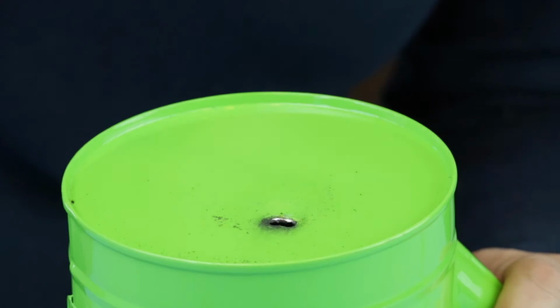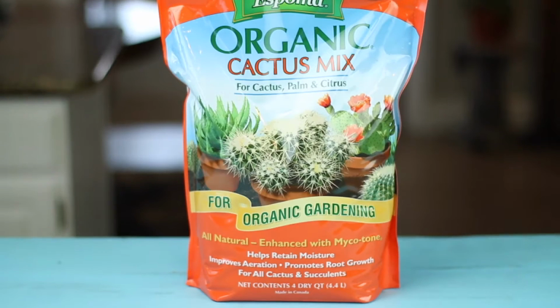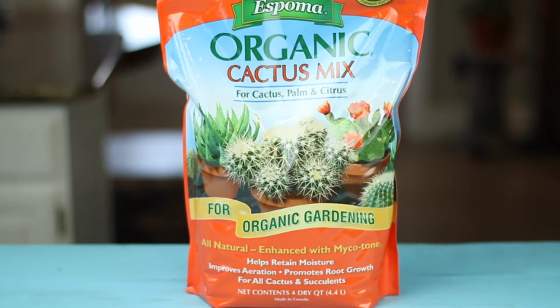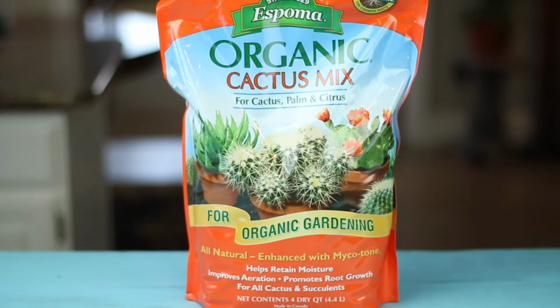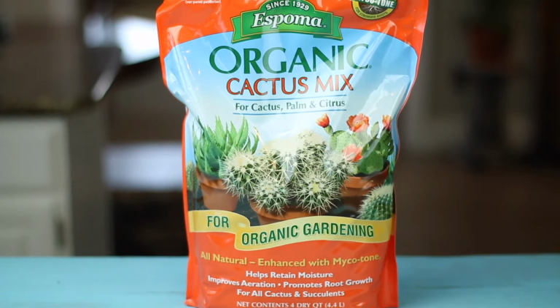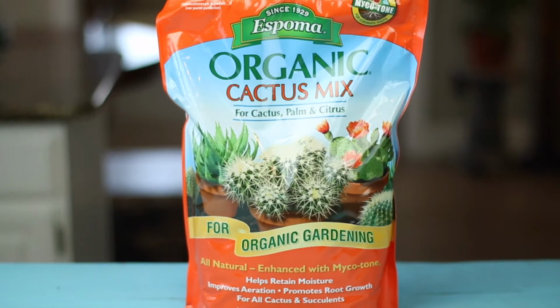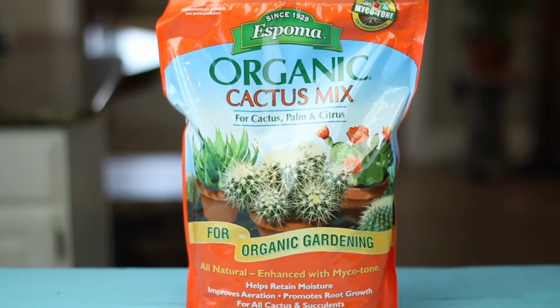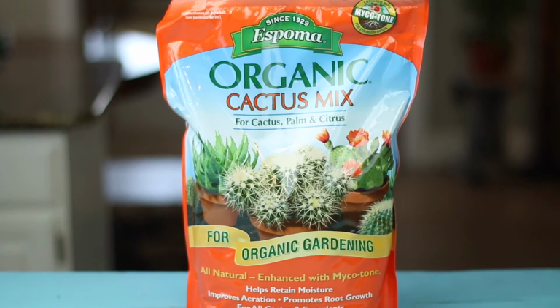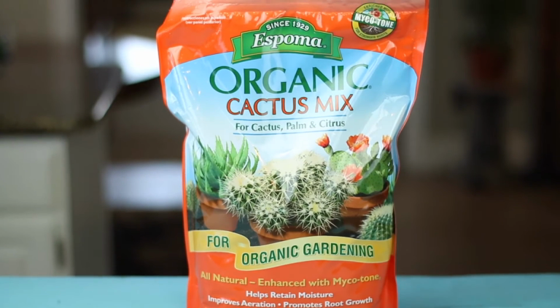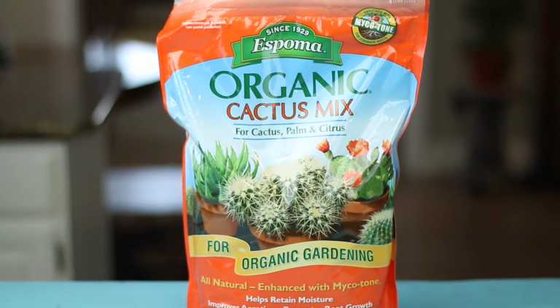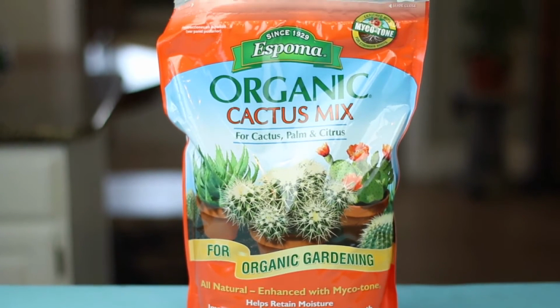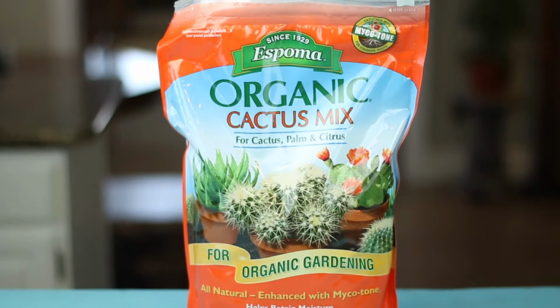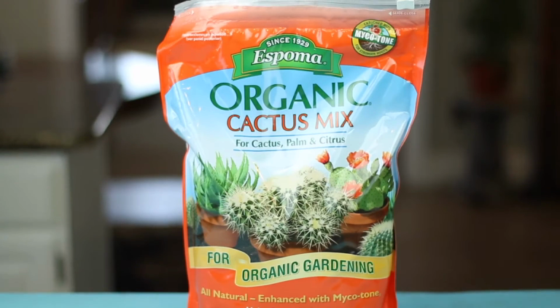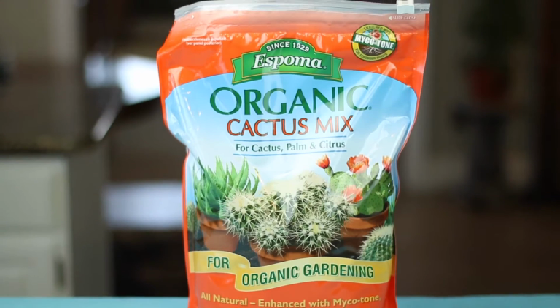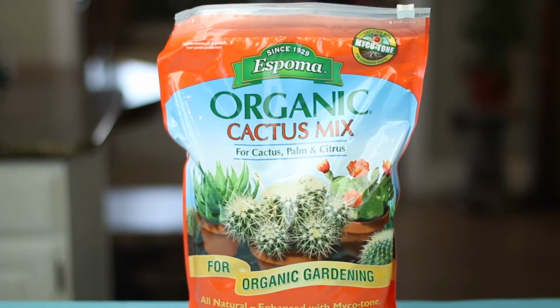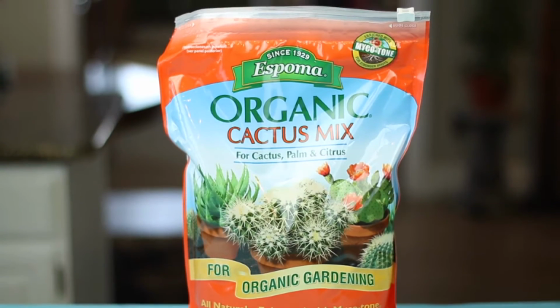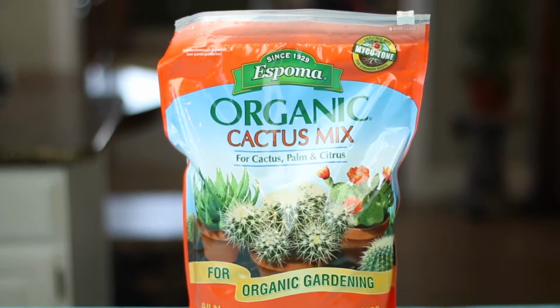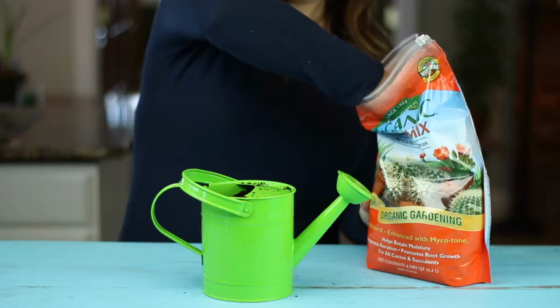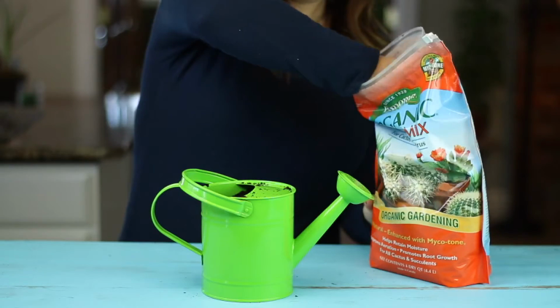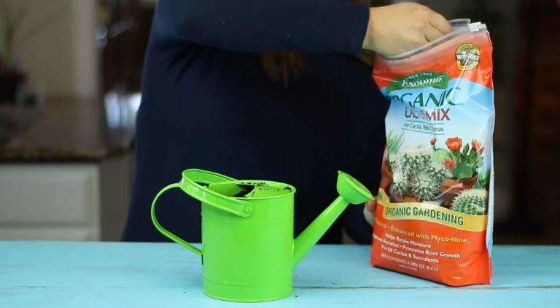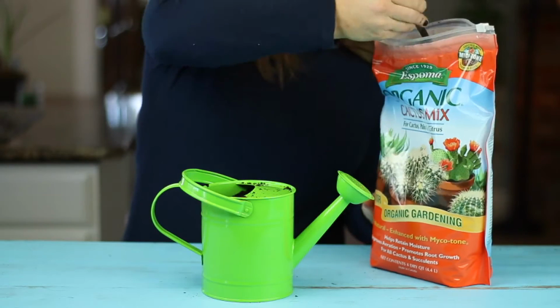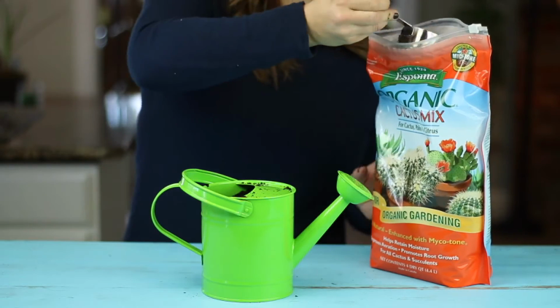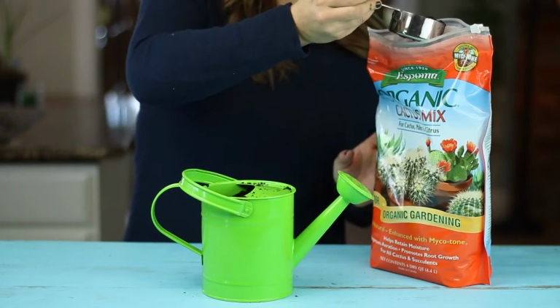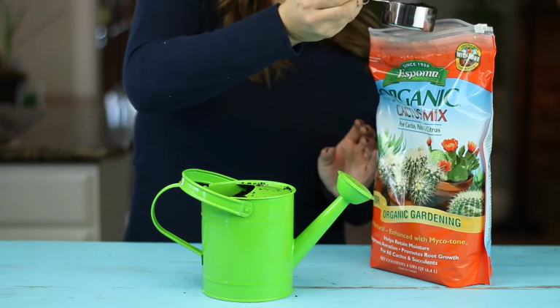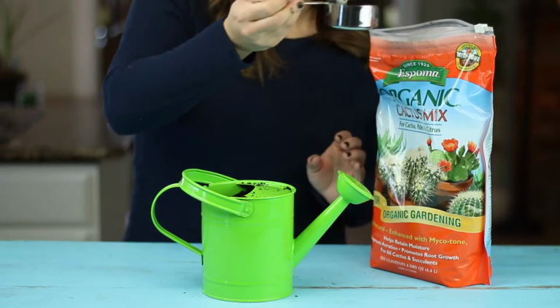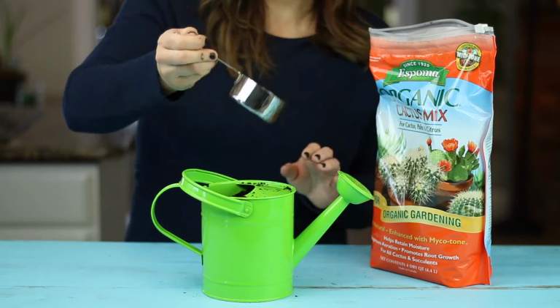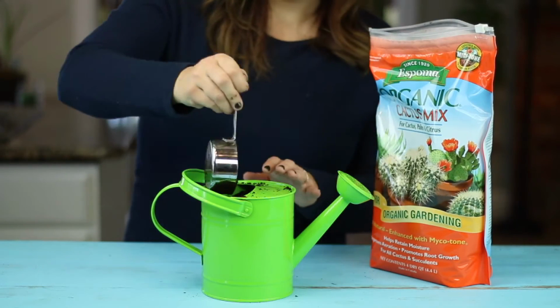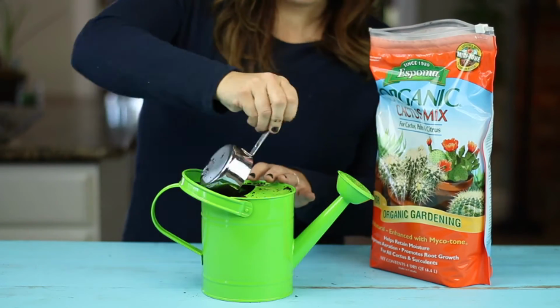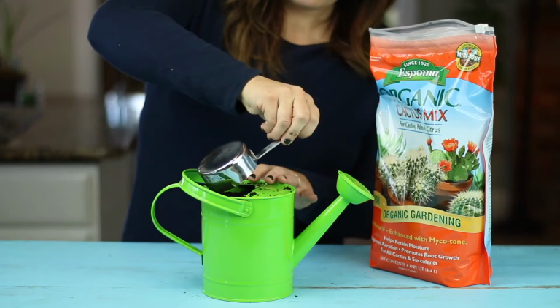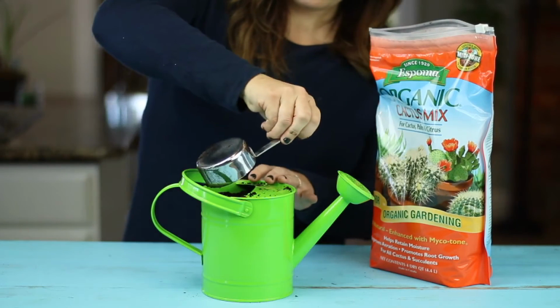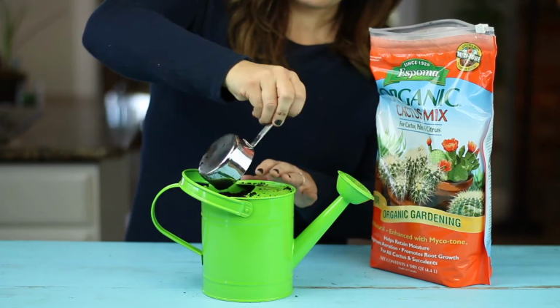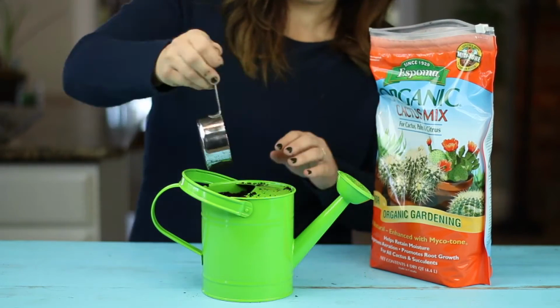Now you want to use the proper soil. Both succulents and cacti like a fast-draining soil that doesn't hold on to too much moisture.